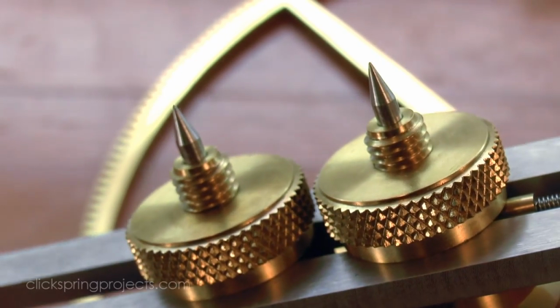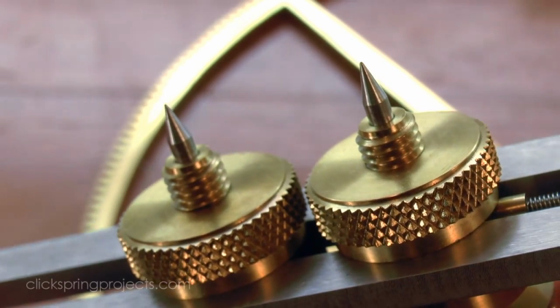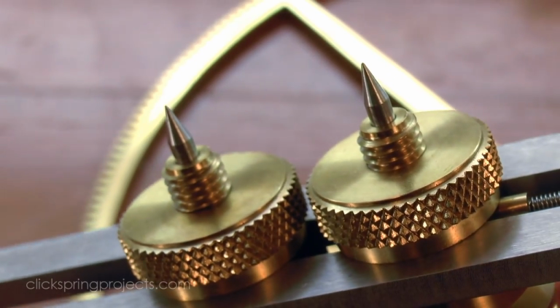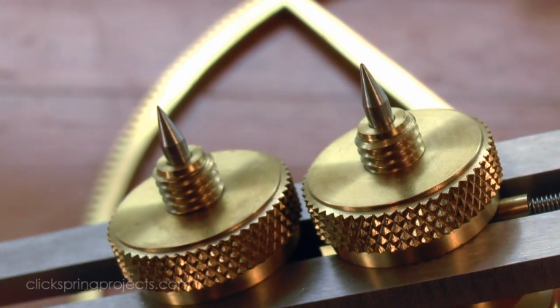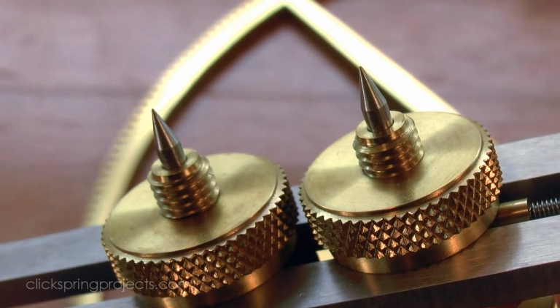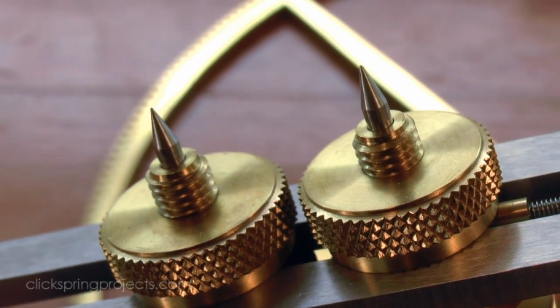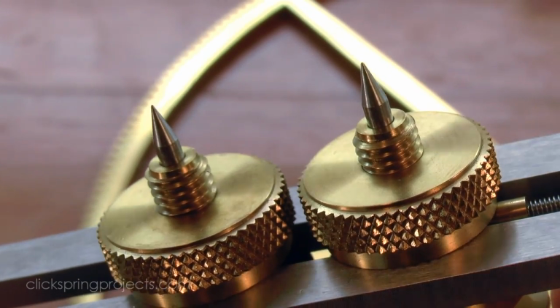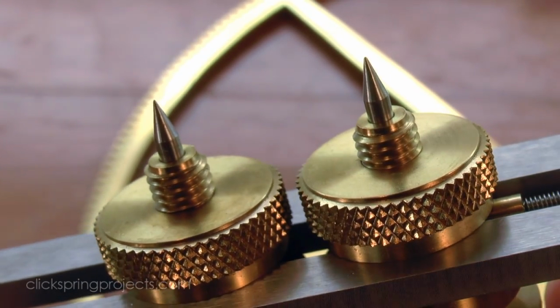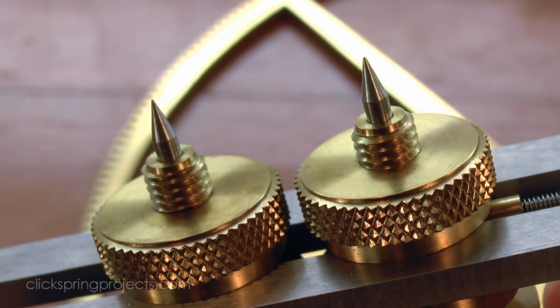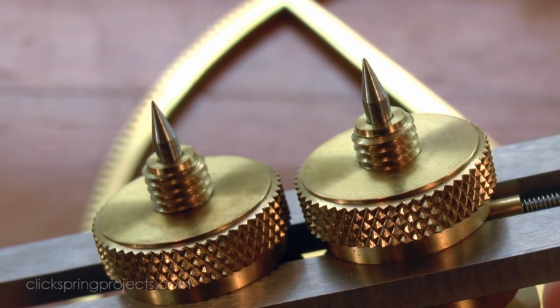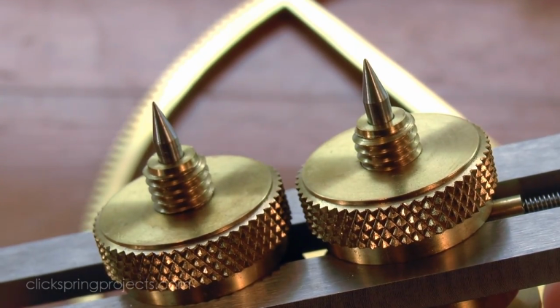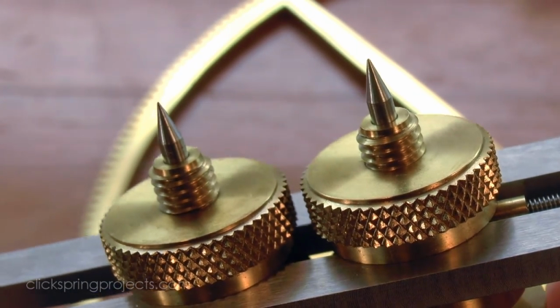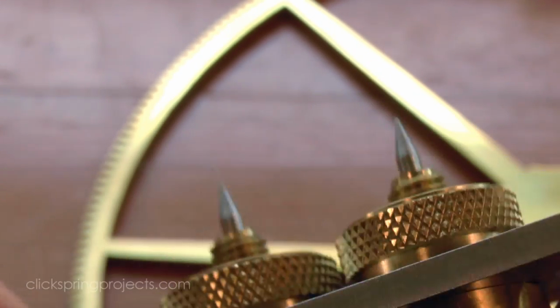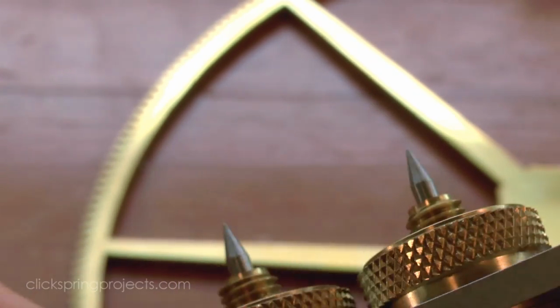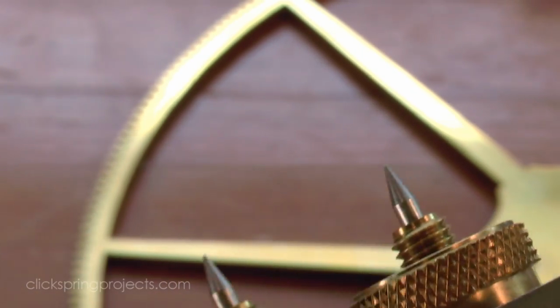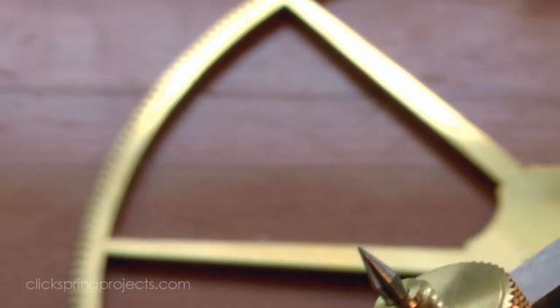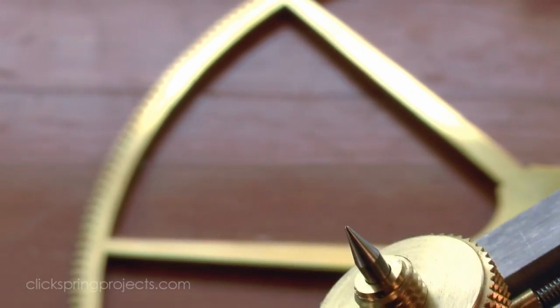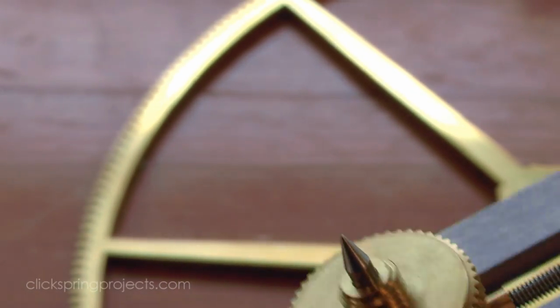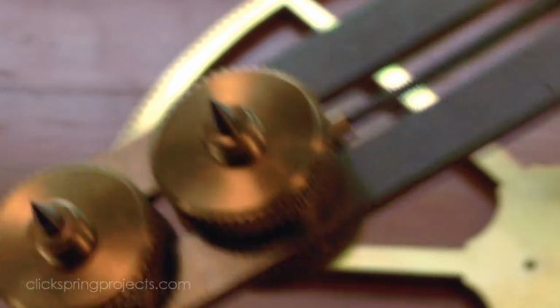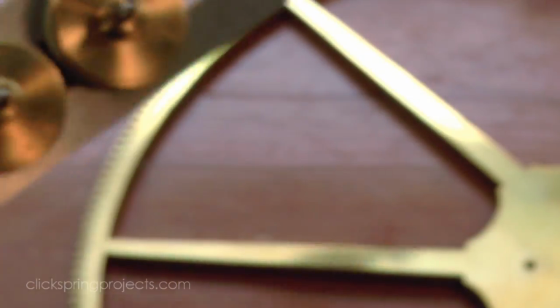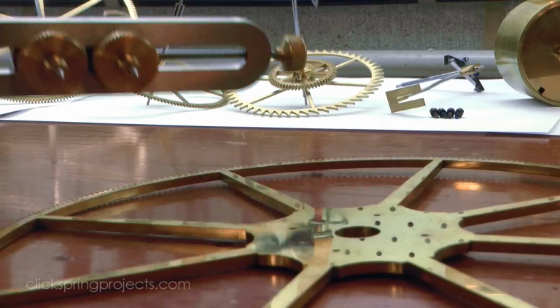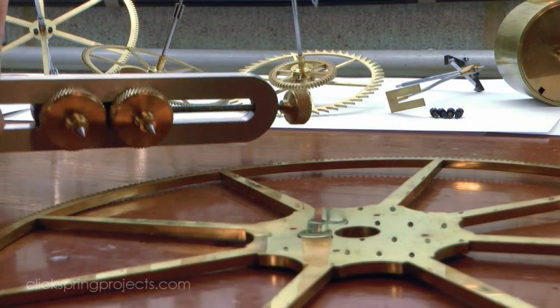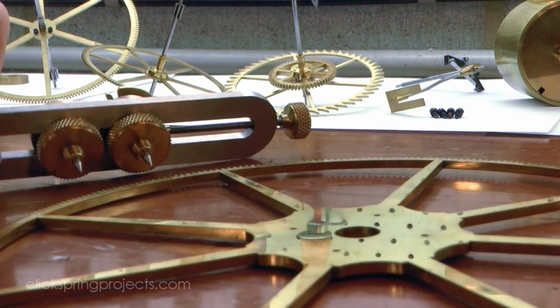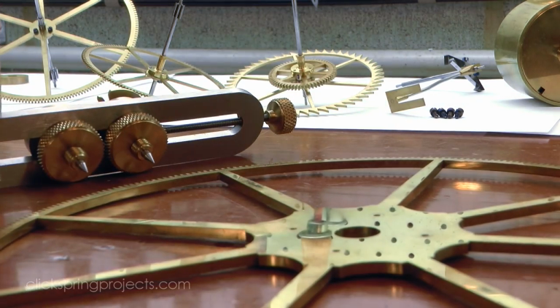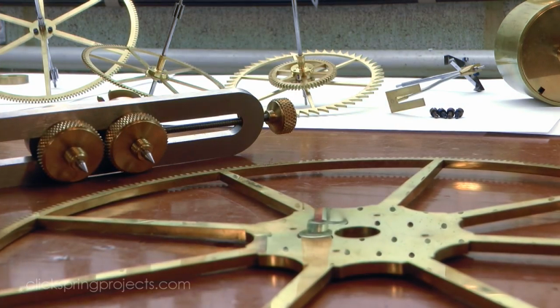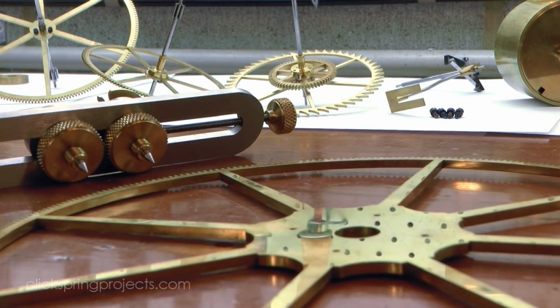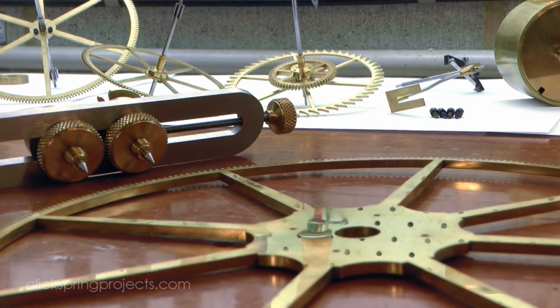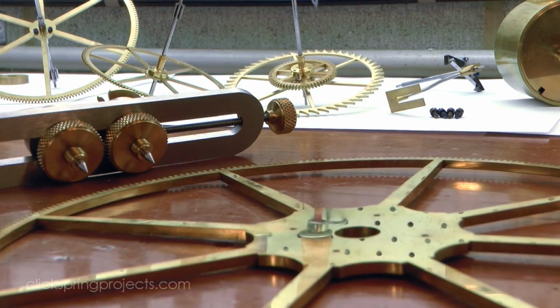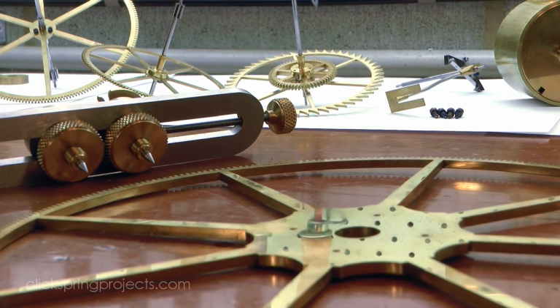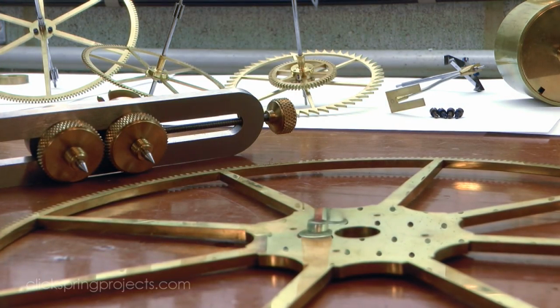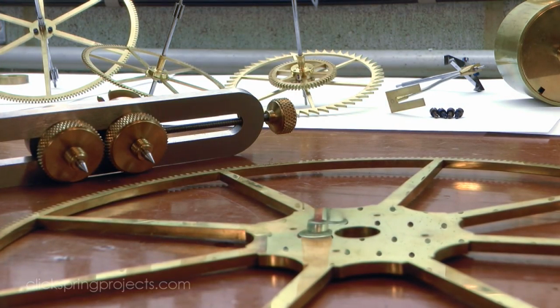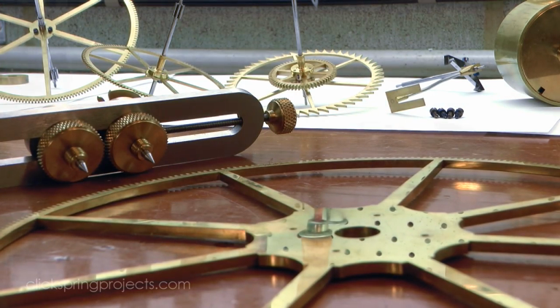Once that depth was established, I transferred it to the great wheel, making sure that the marked position was central to the wheel spoke.